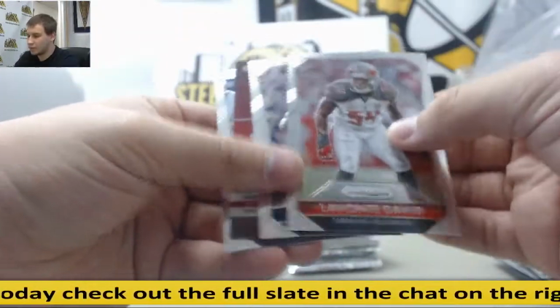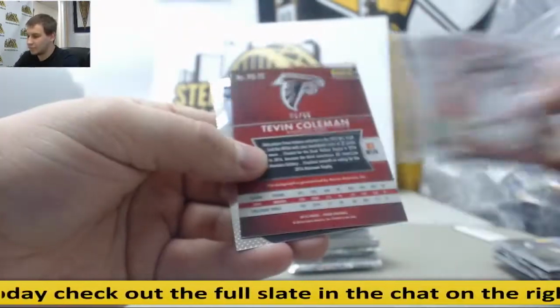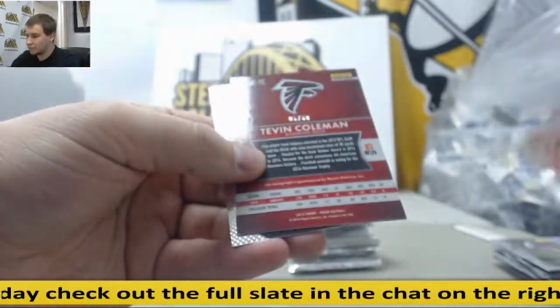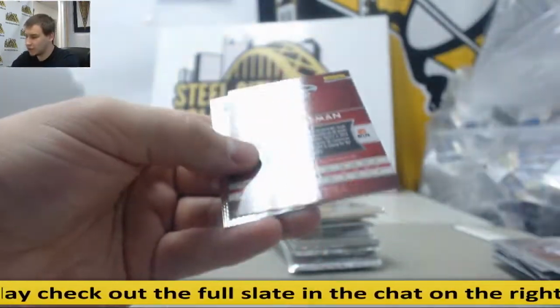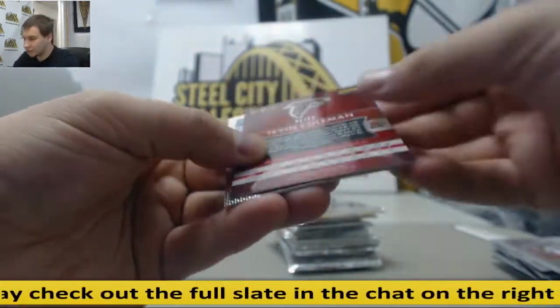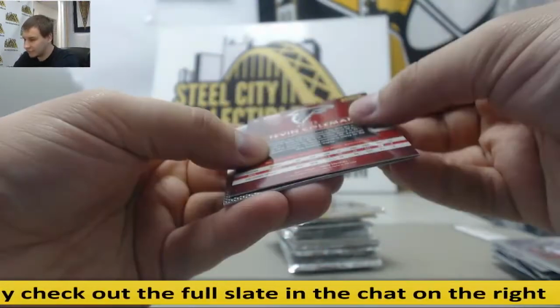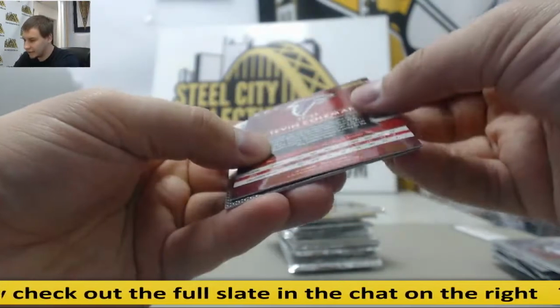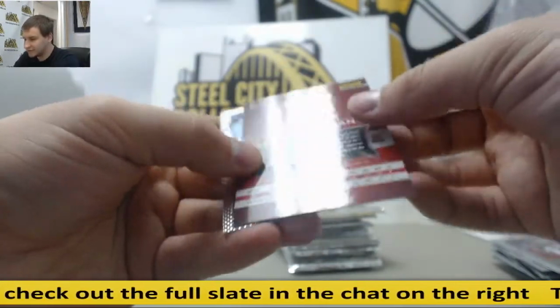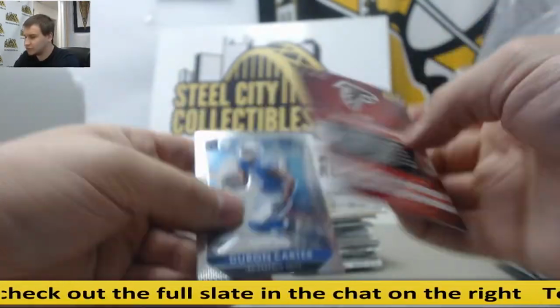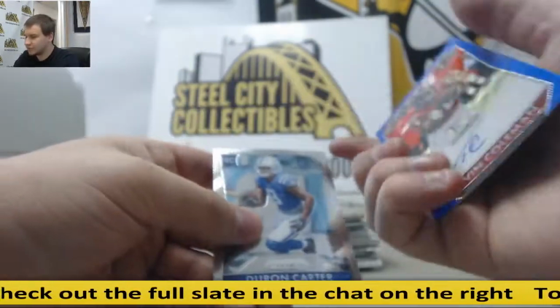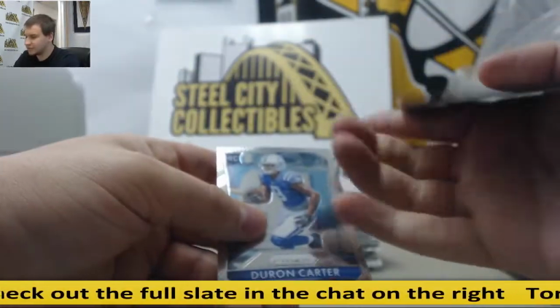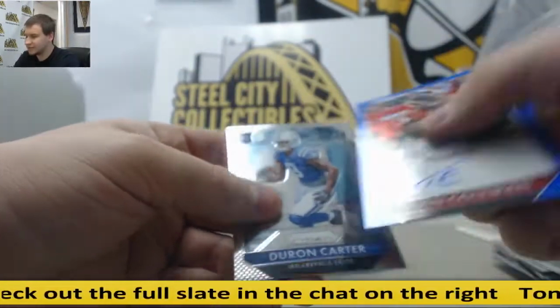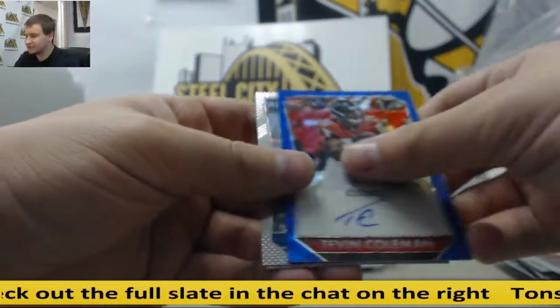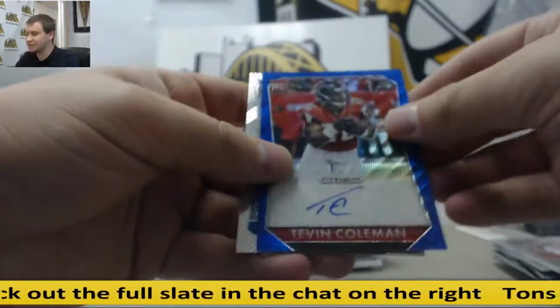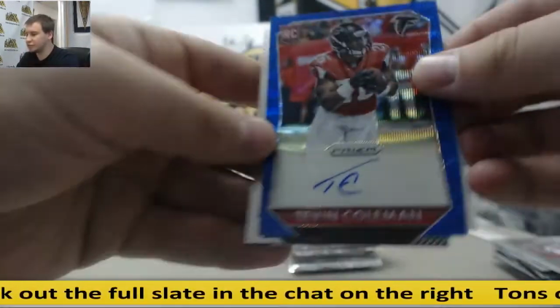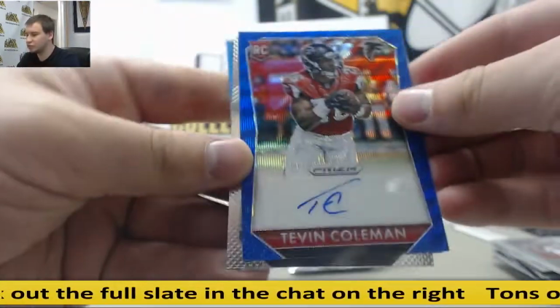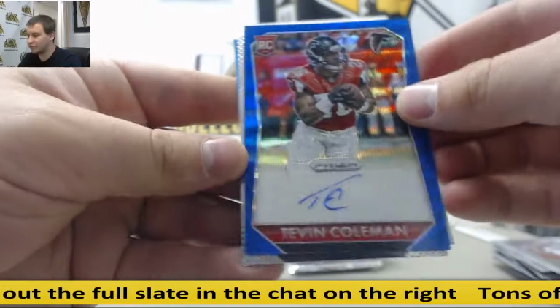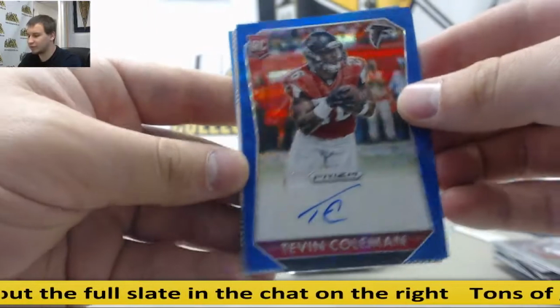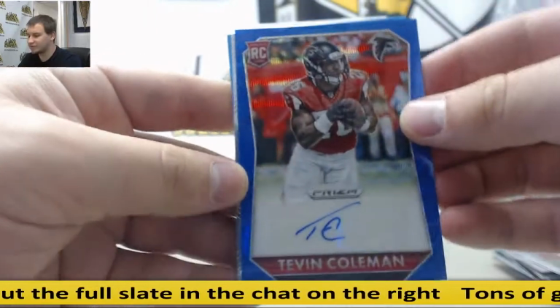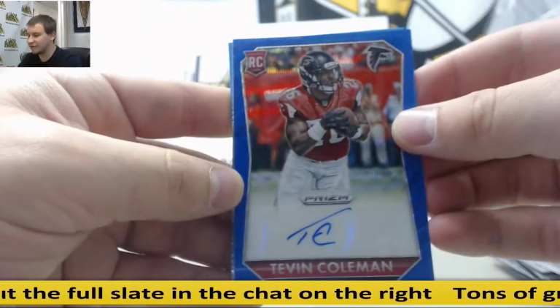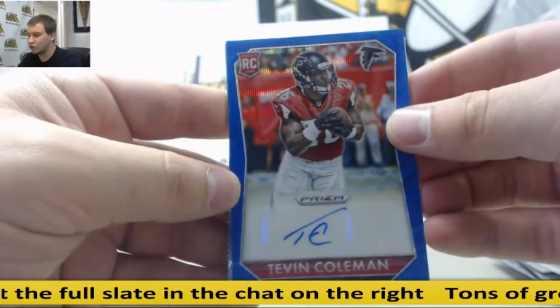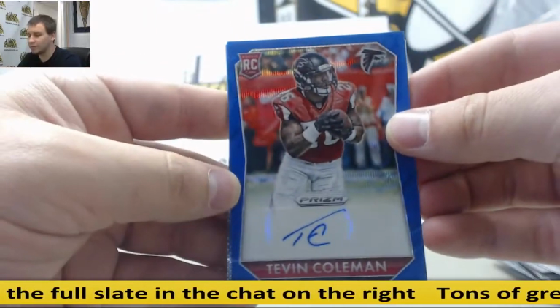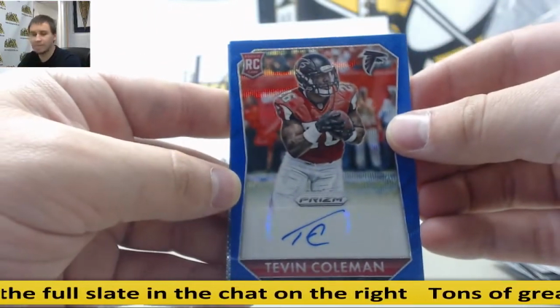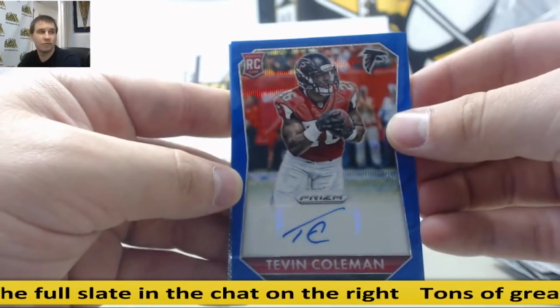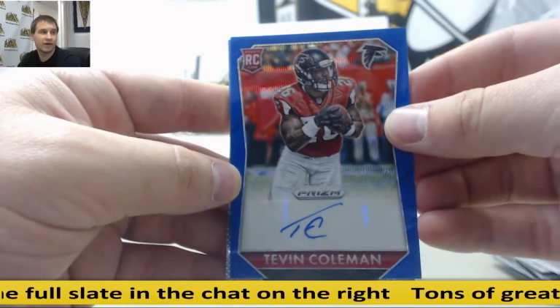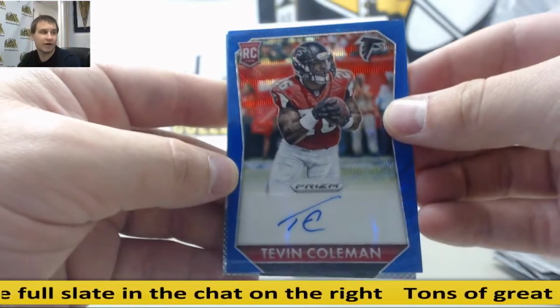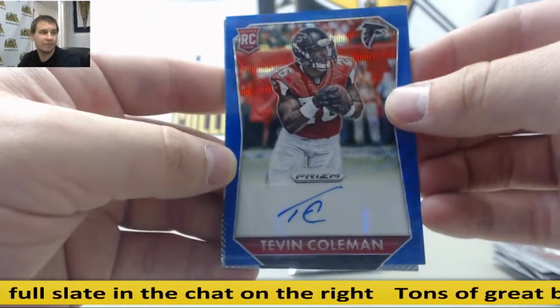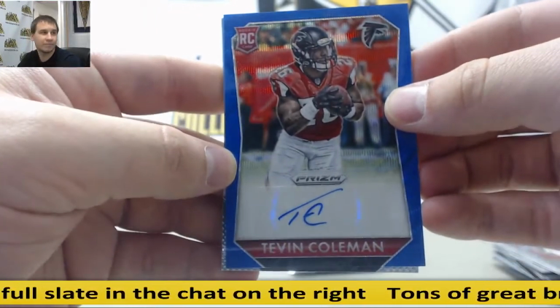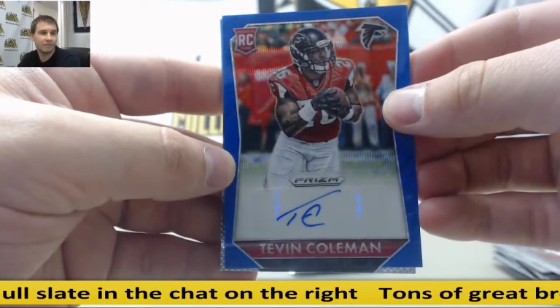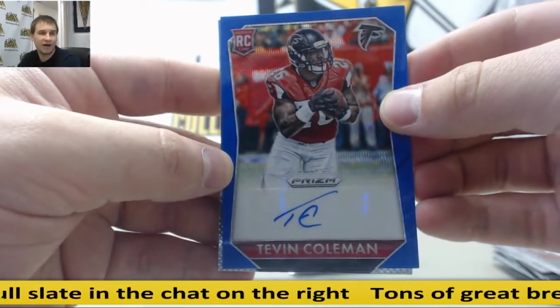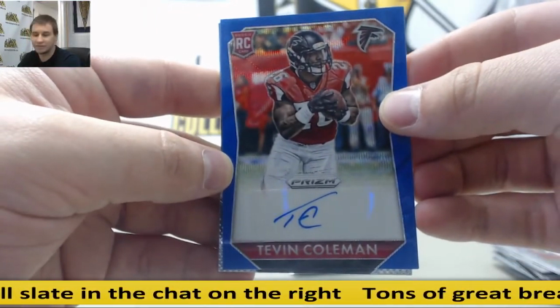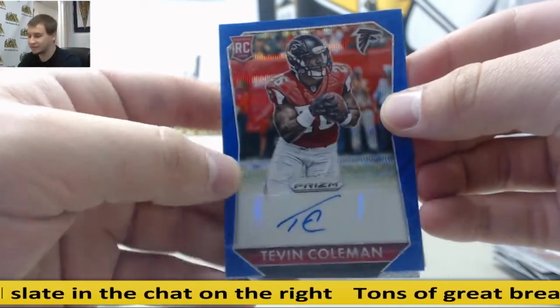First autograph is a nice one — it says 60. Blue Wave Prism, Tevin Coleman rookie auto, 5 of 60.